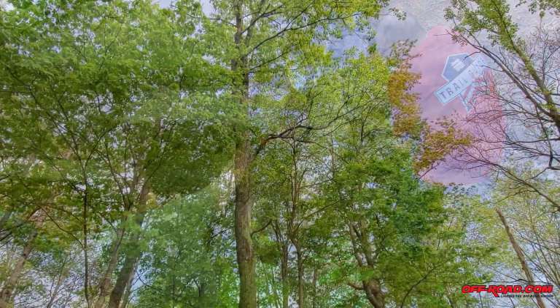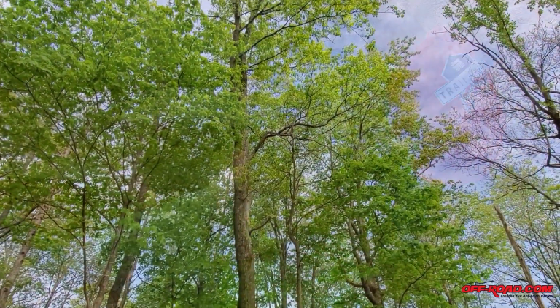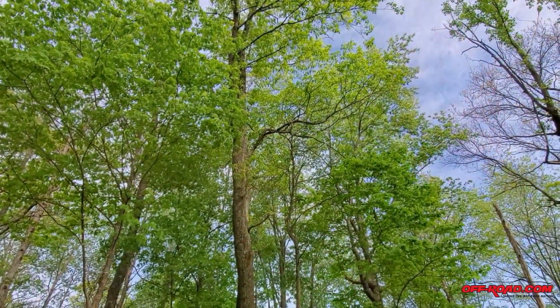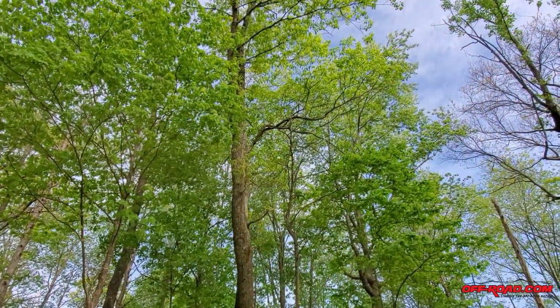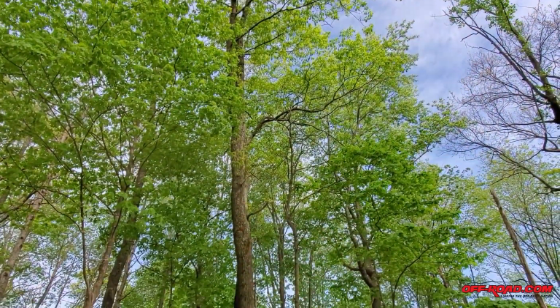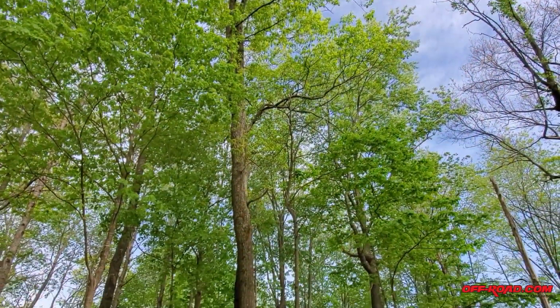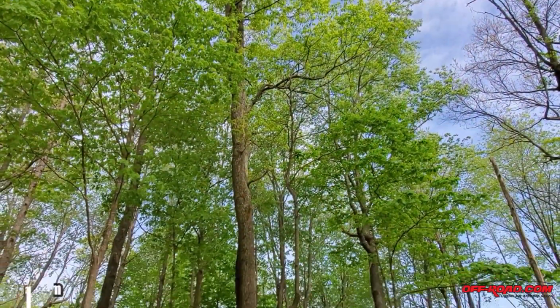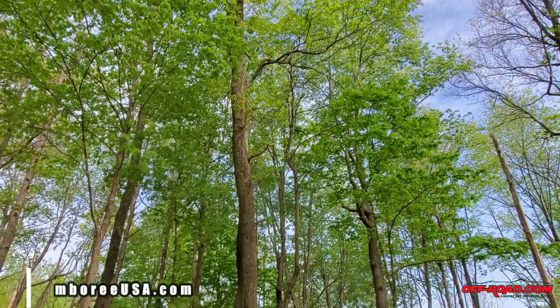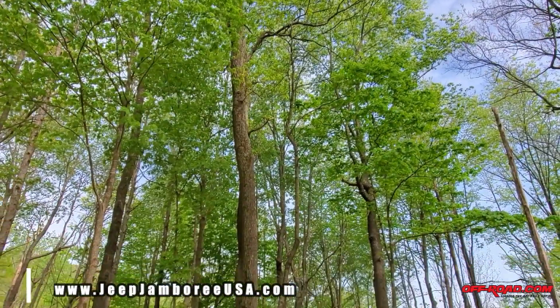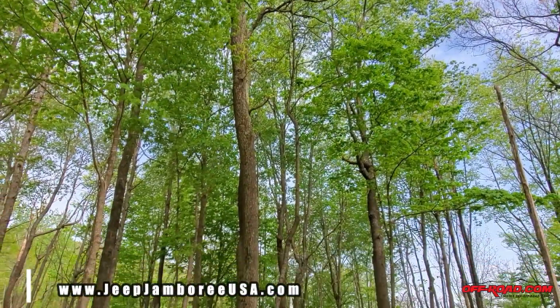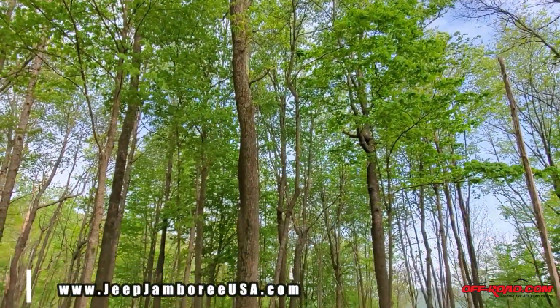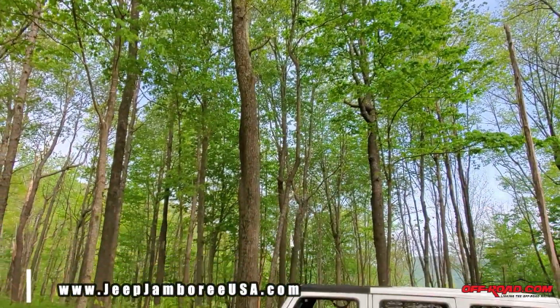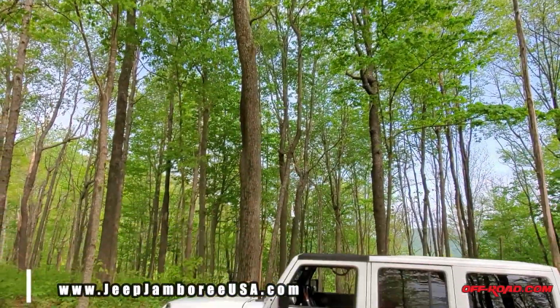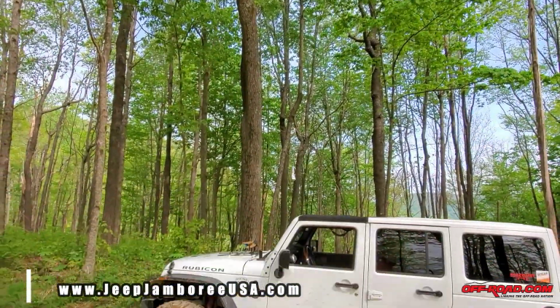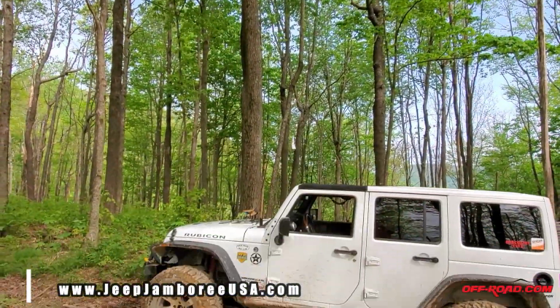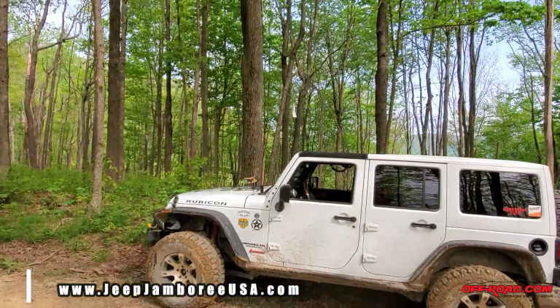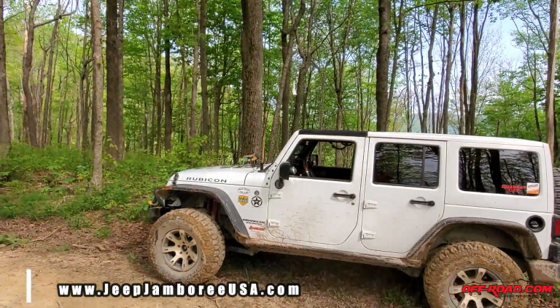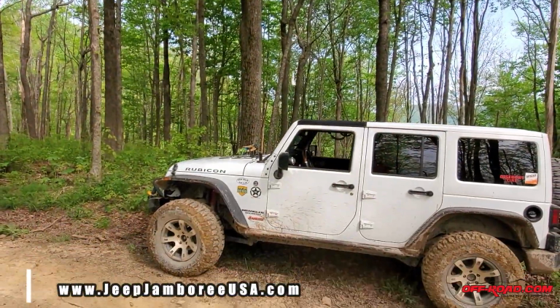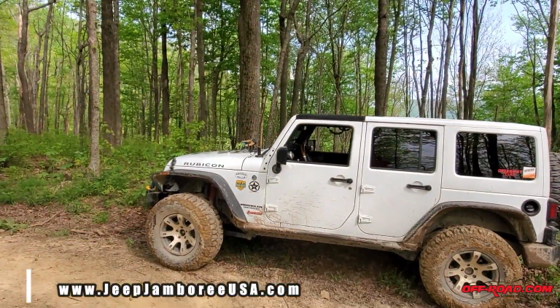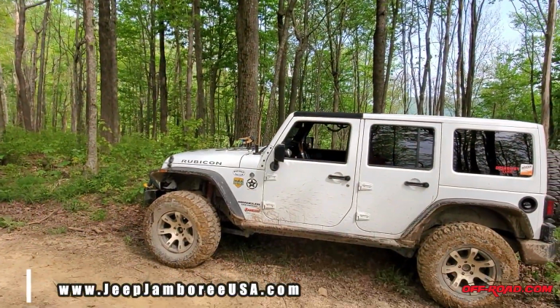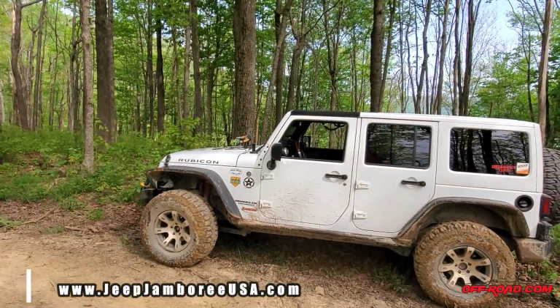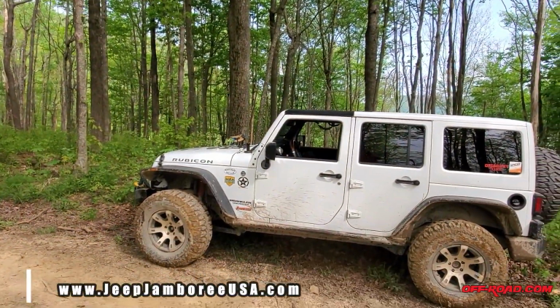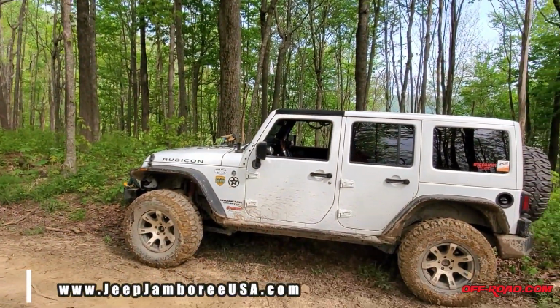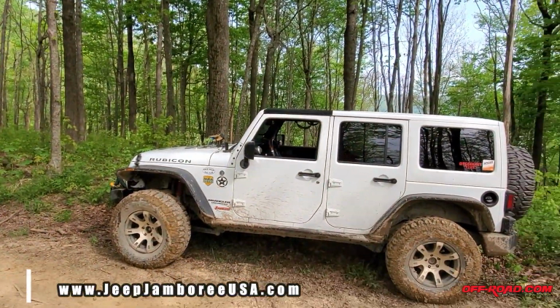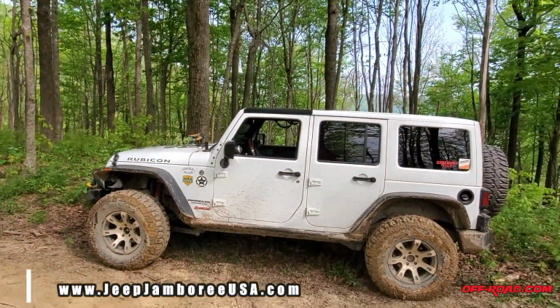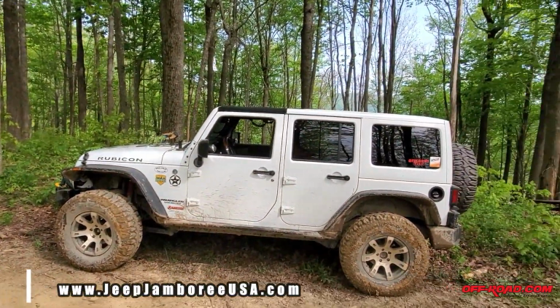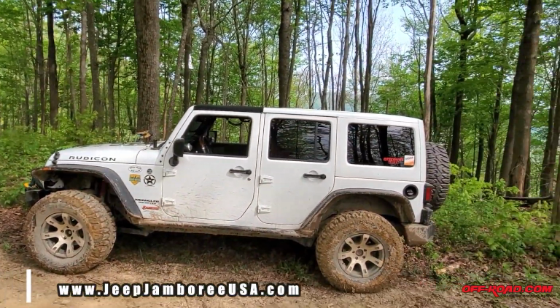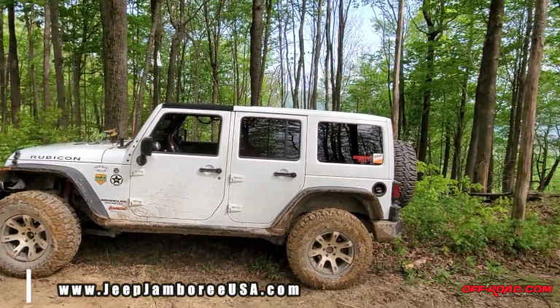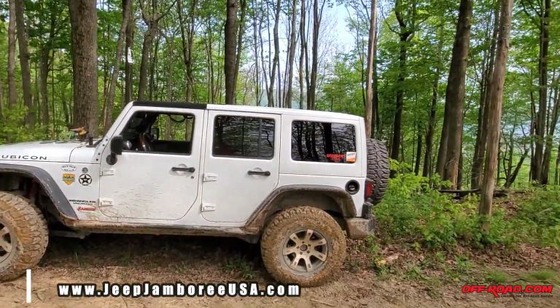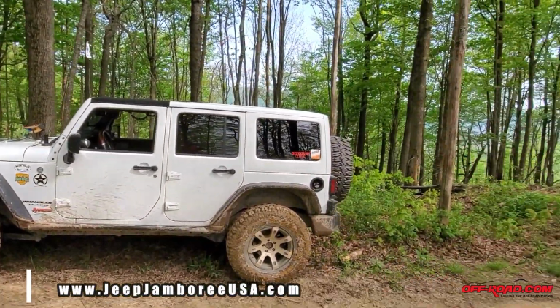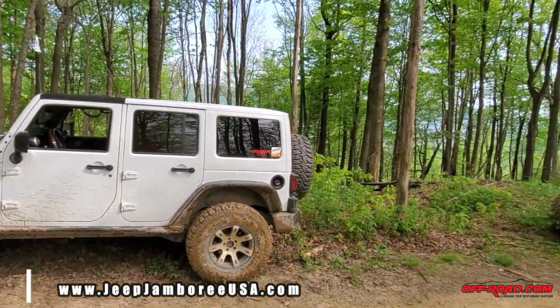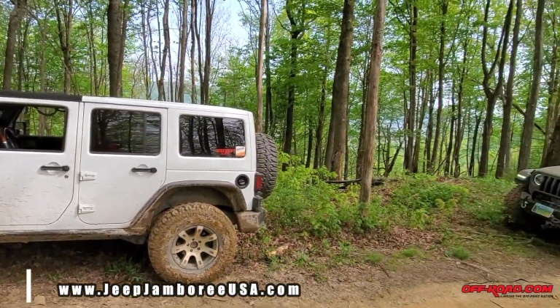If you'd like to learn more about the Jeep Jamboree program, be sure to visit their webpage at jeepjamboreeusa.com.